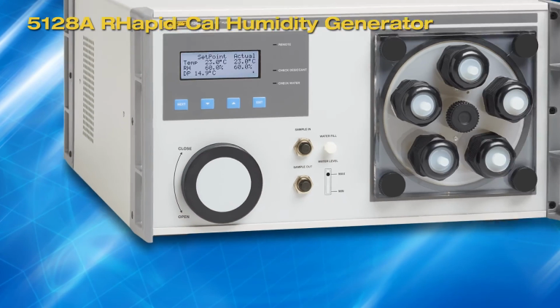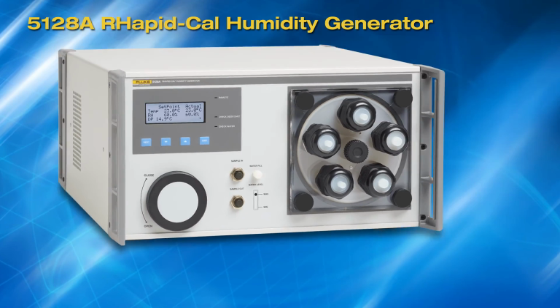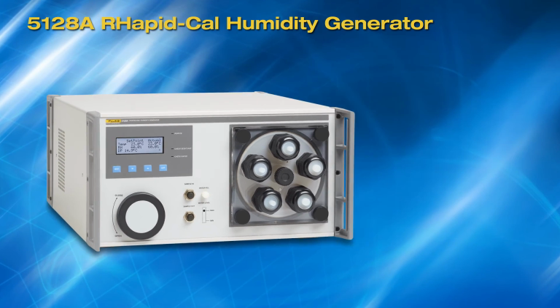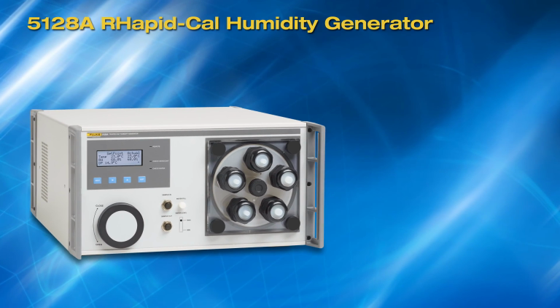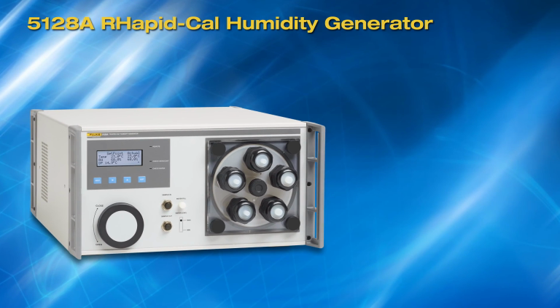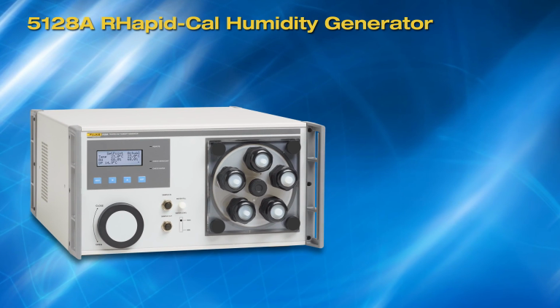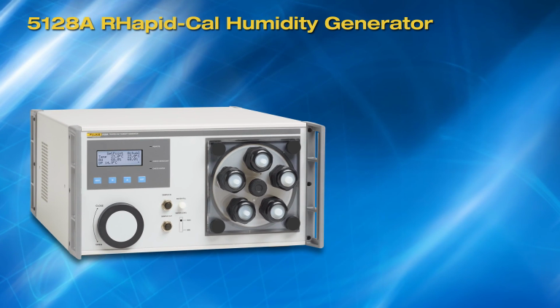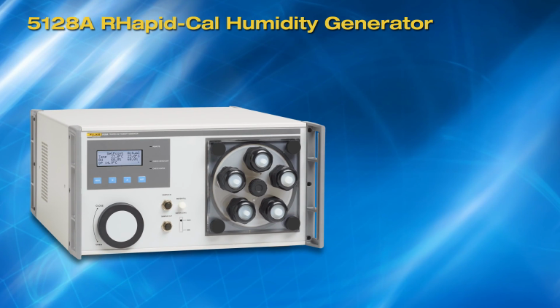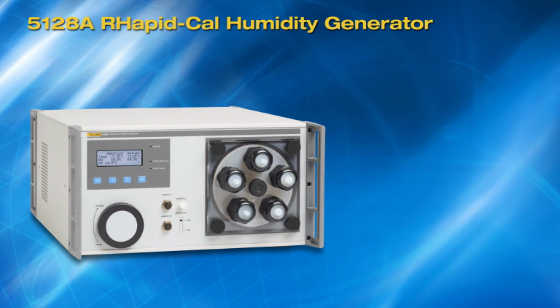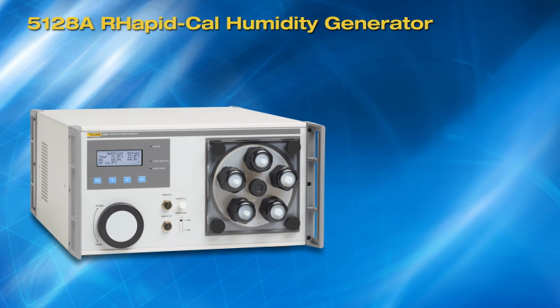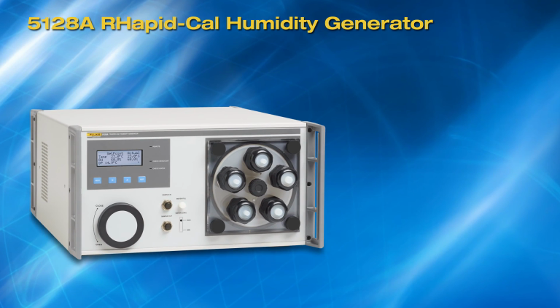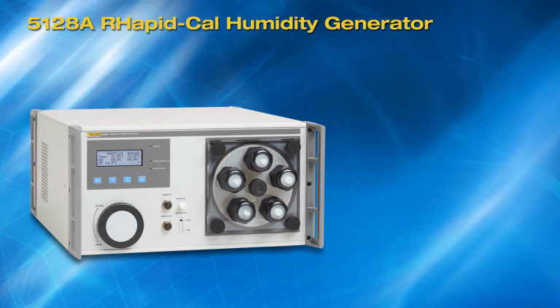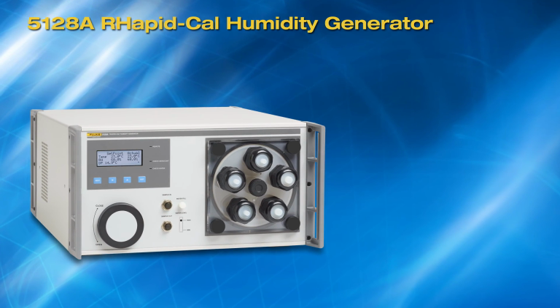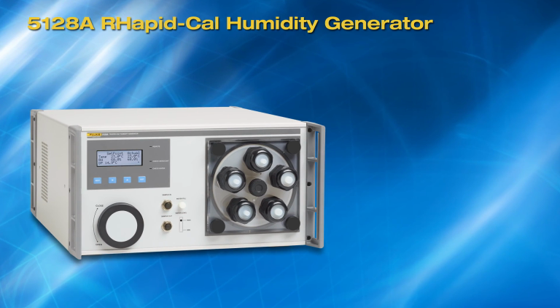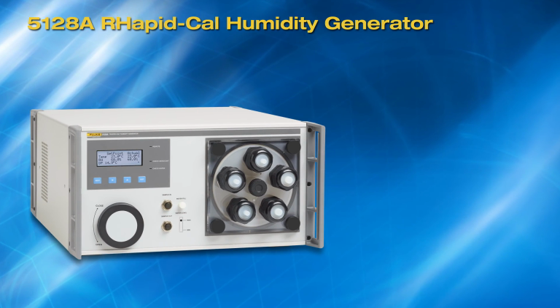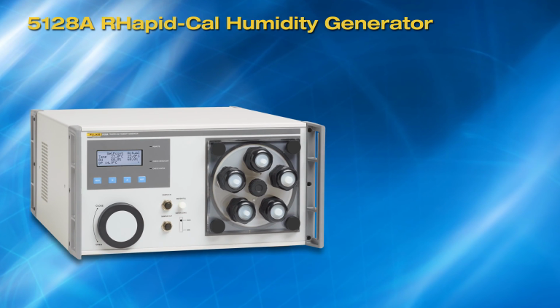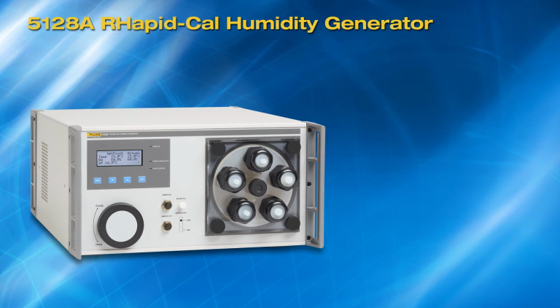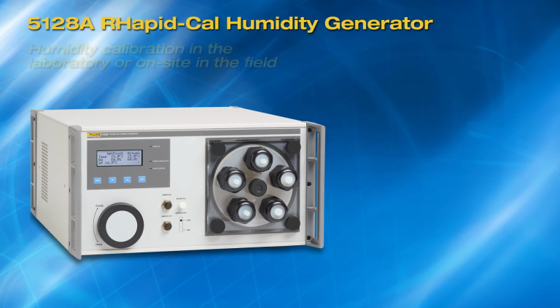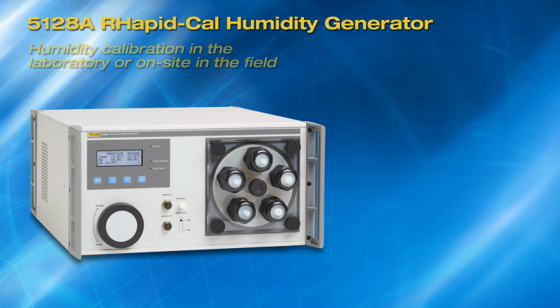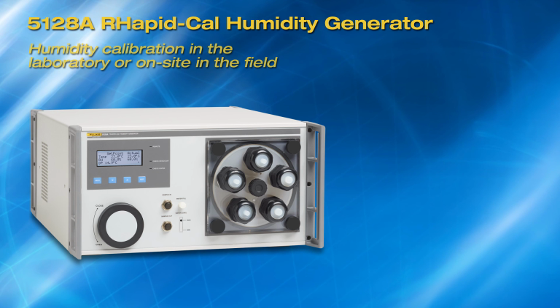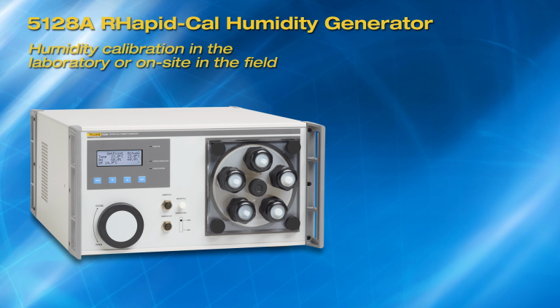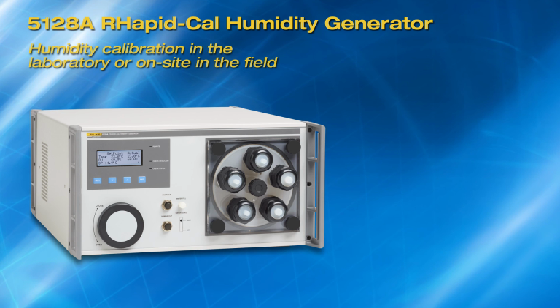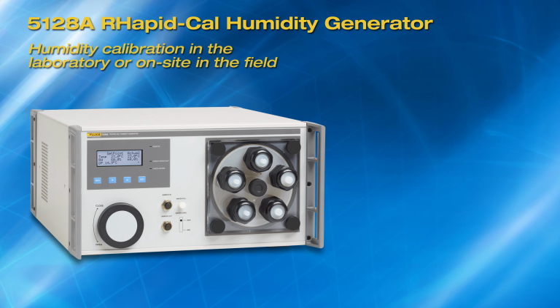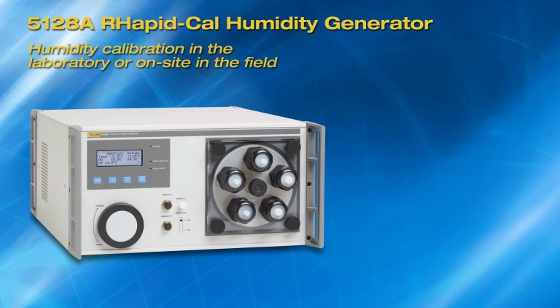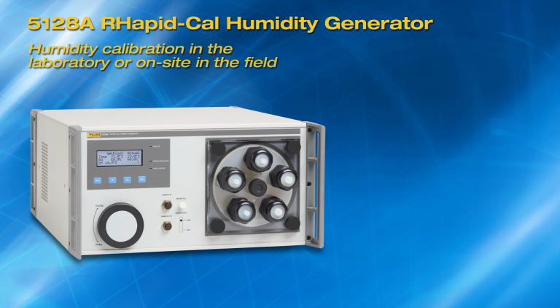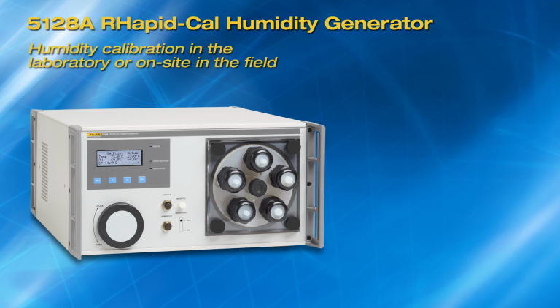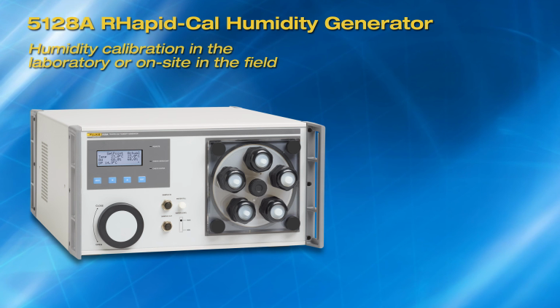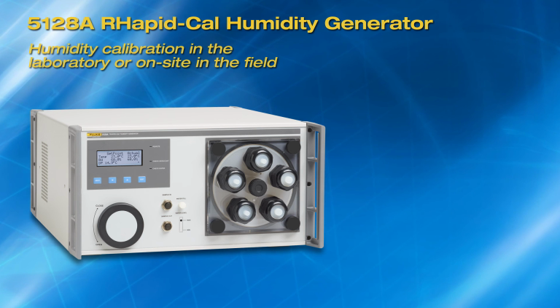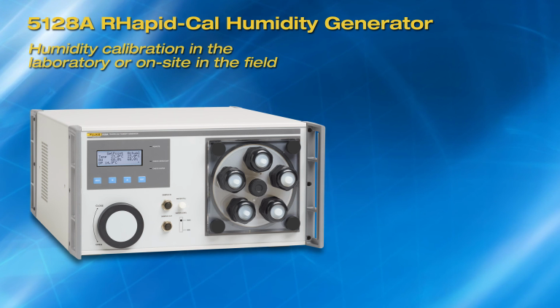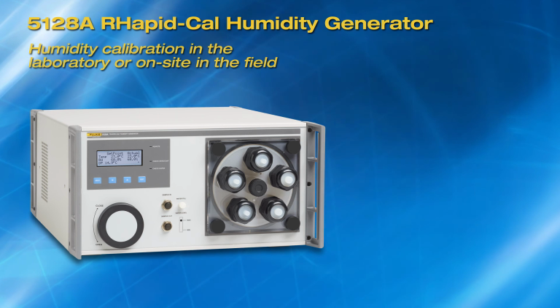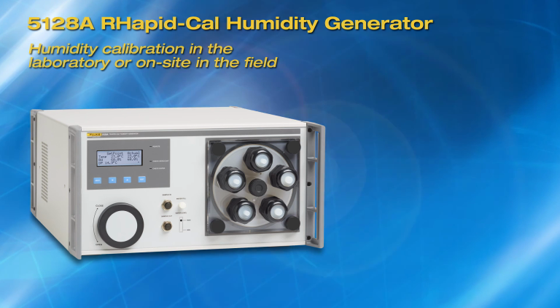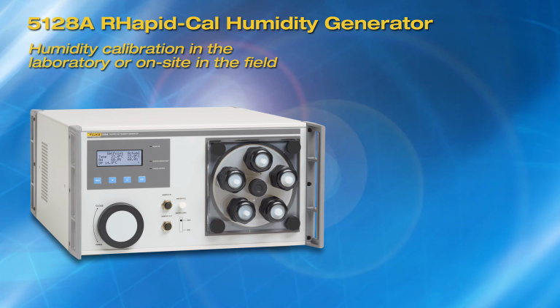The 5128A RapidCal humidity generator. Humidity calibration in the laboratory or on-site in the field.